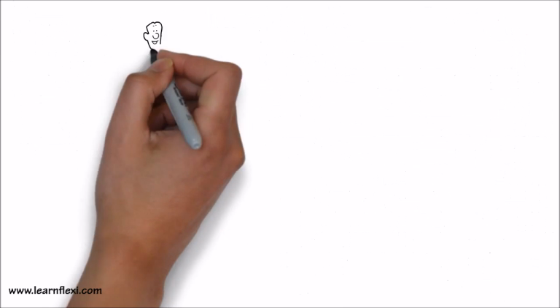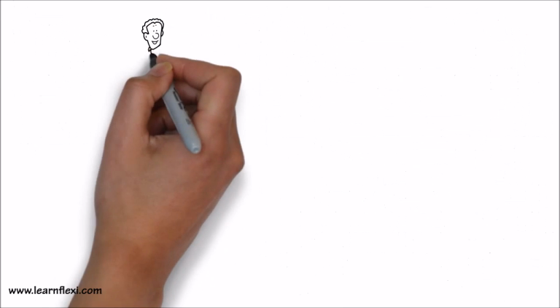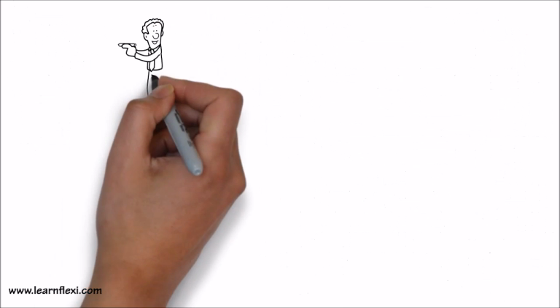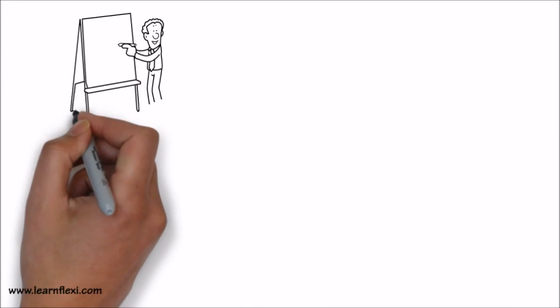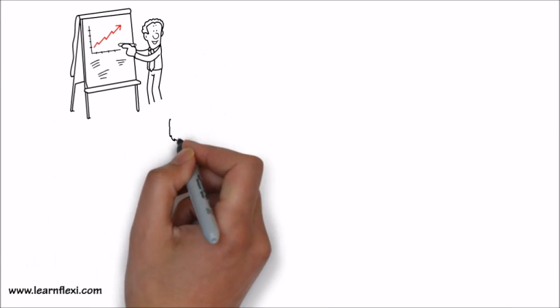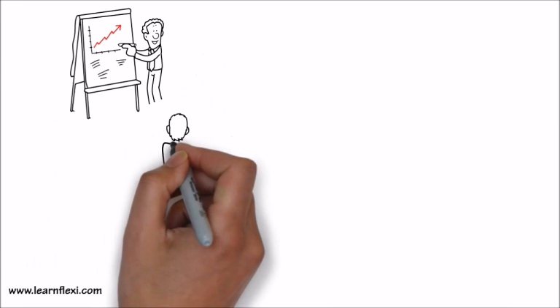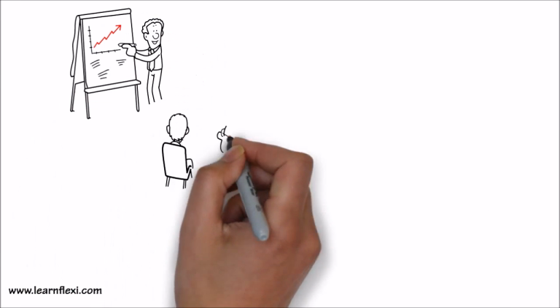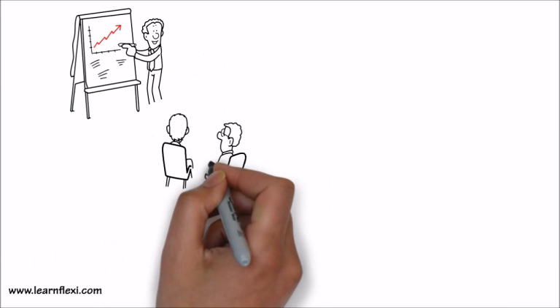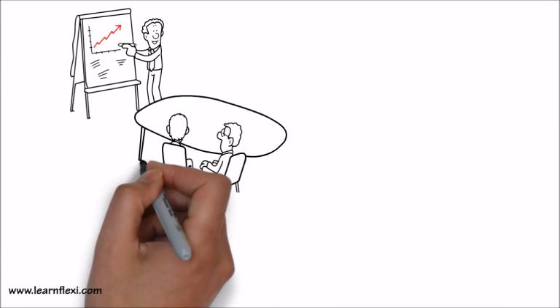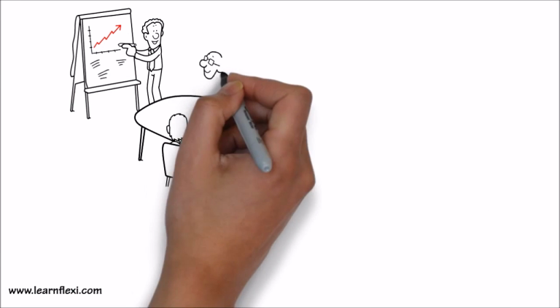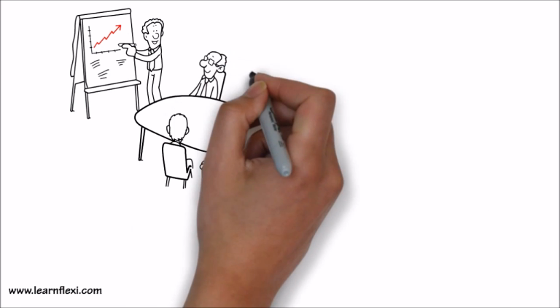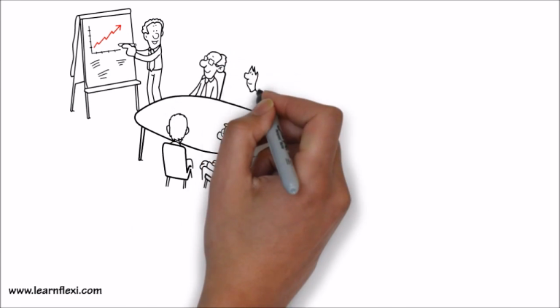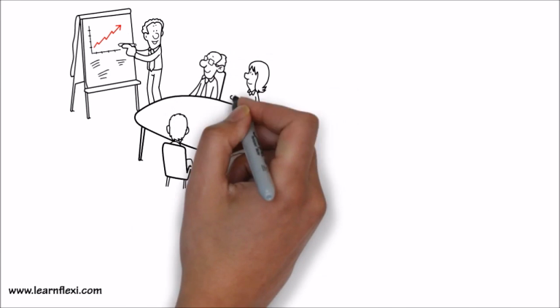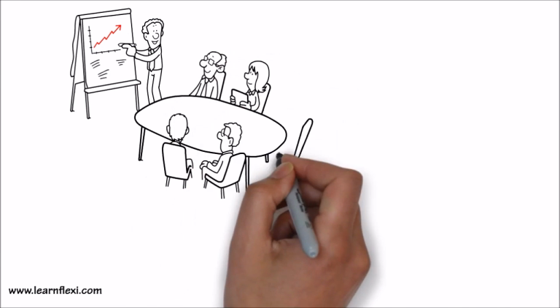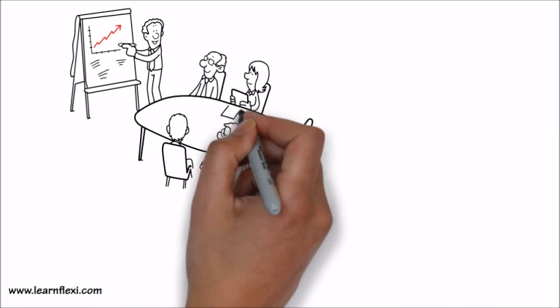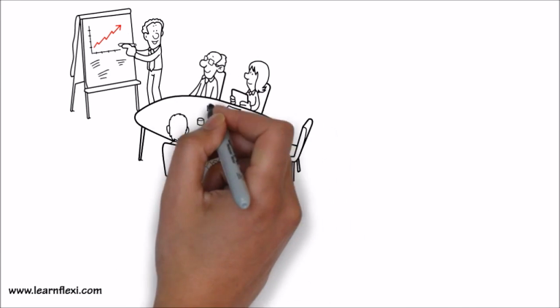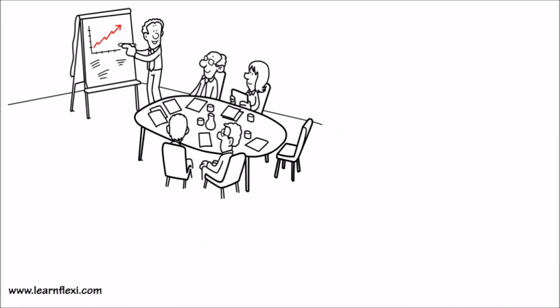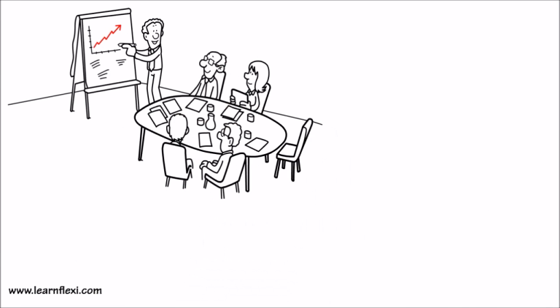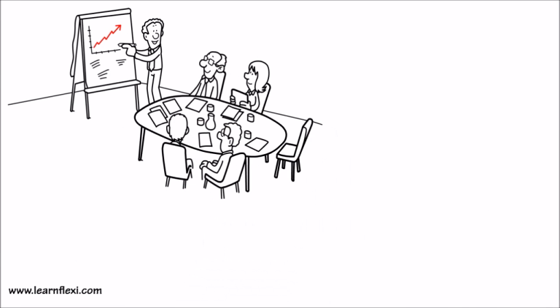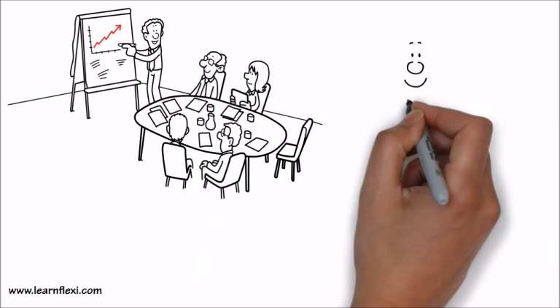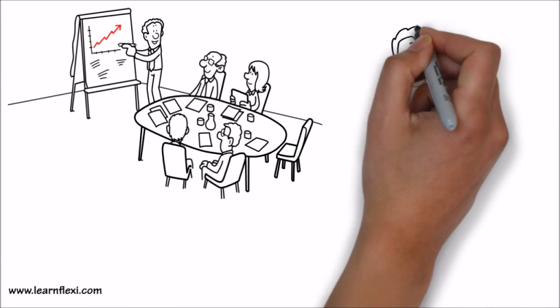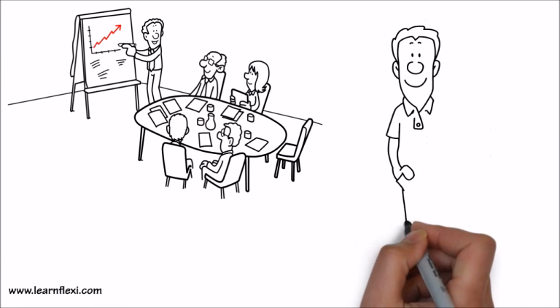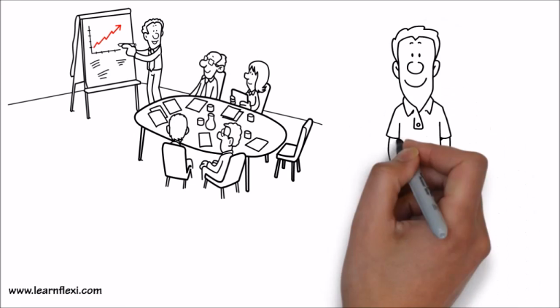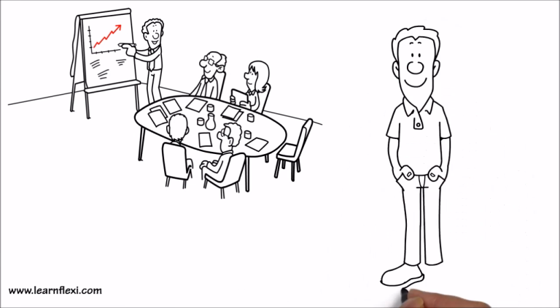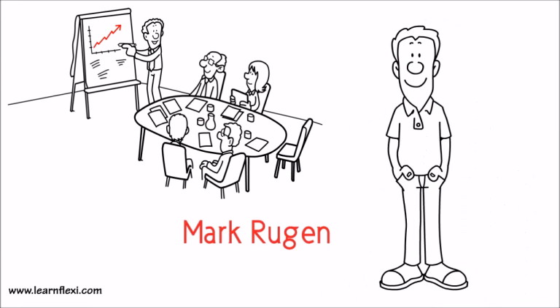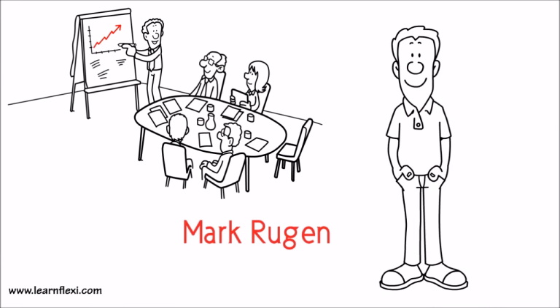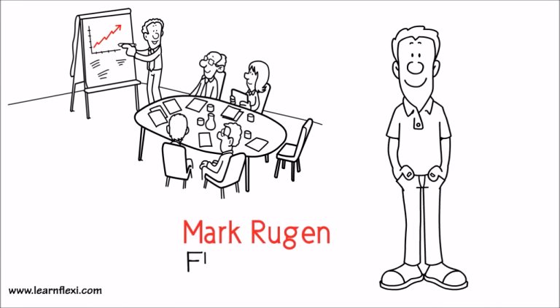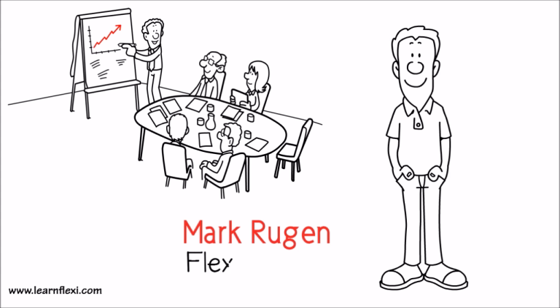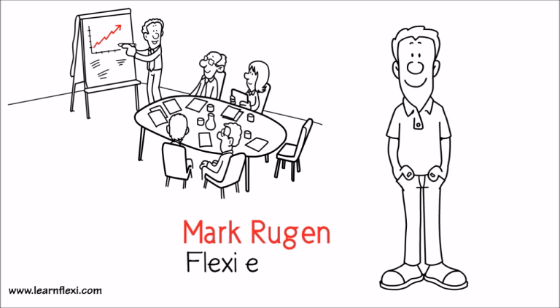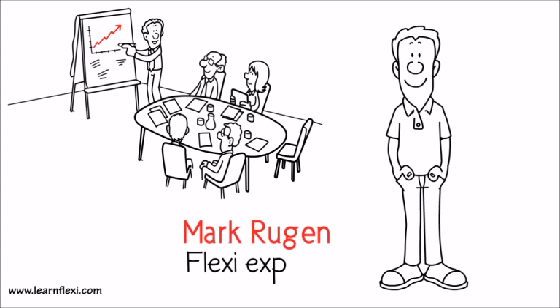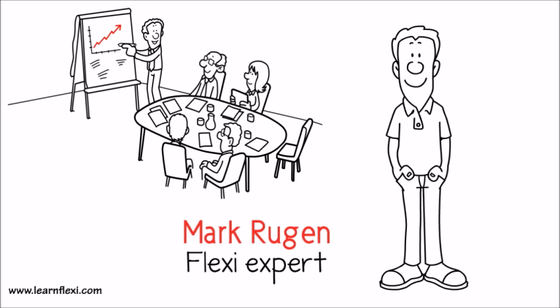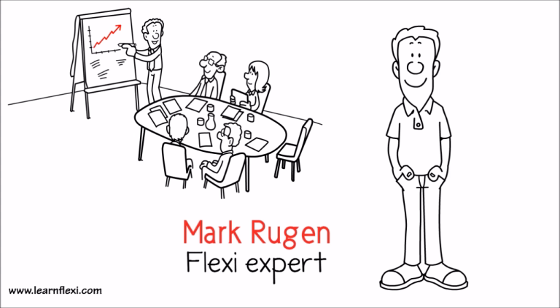Our training seminars are based on real shop experience, taught by Mark Rugen, Flexi expert.